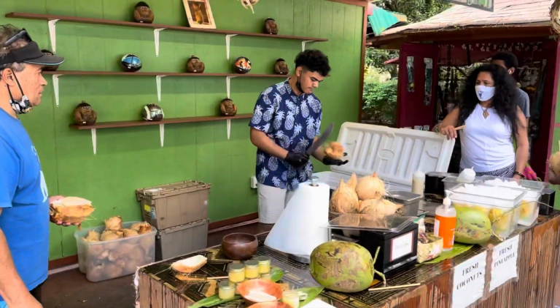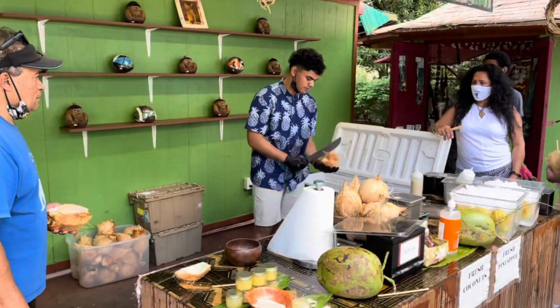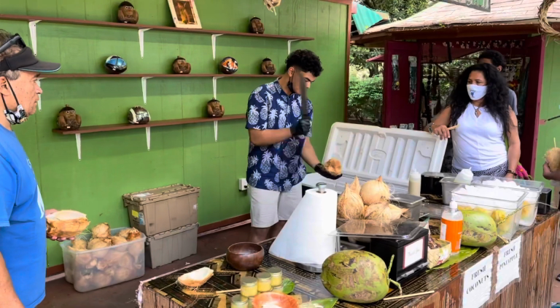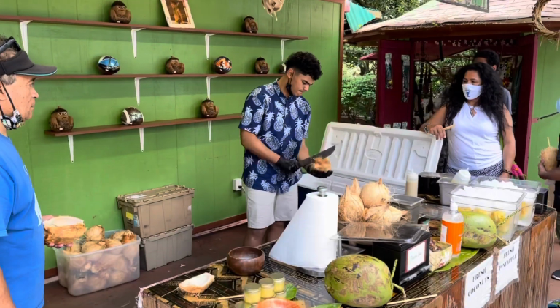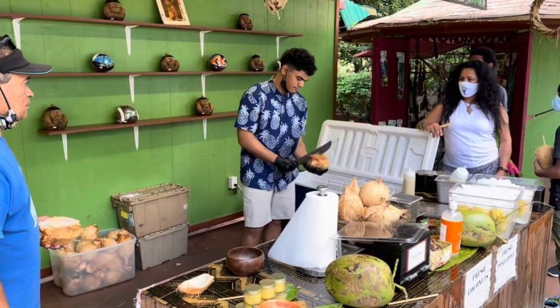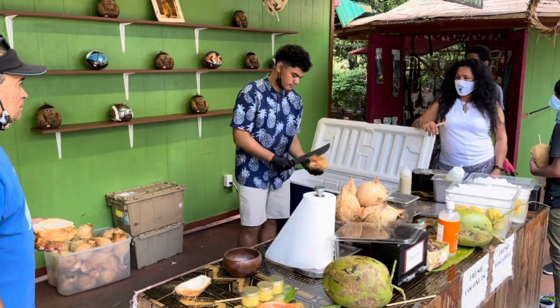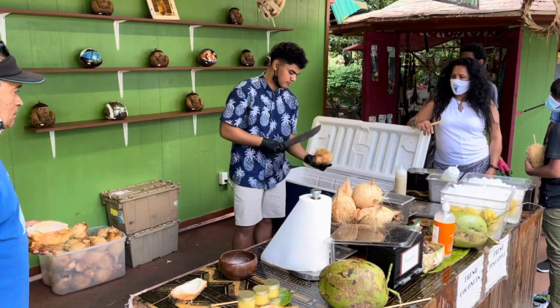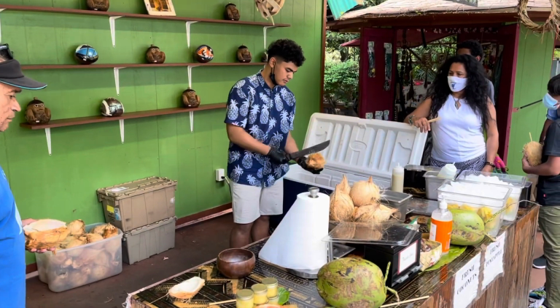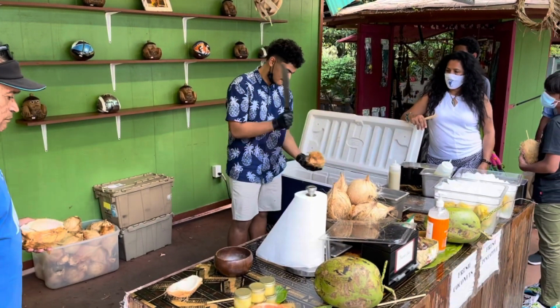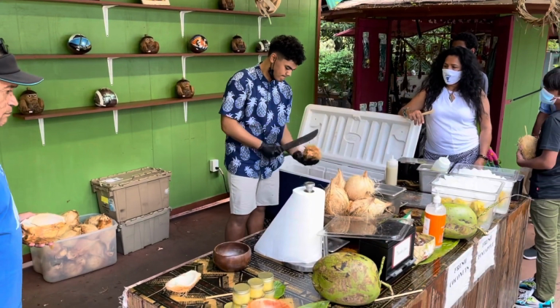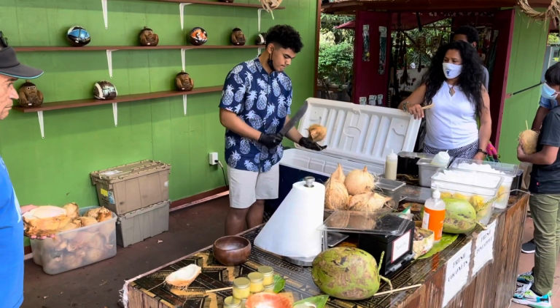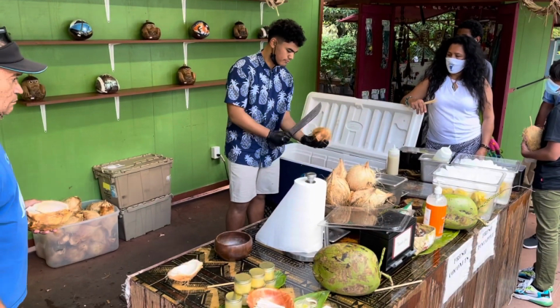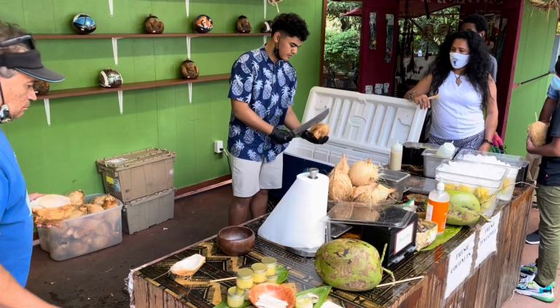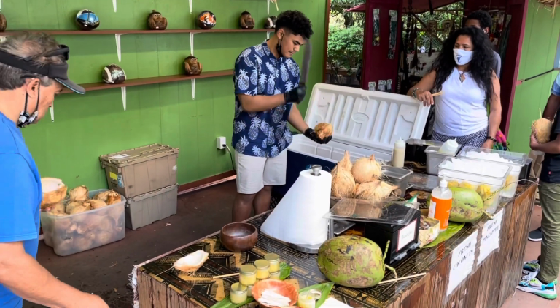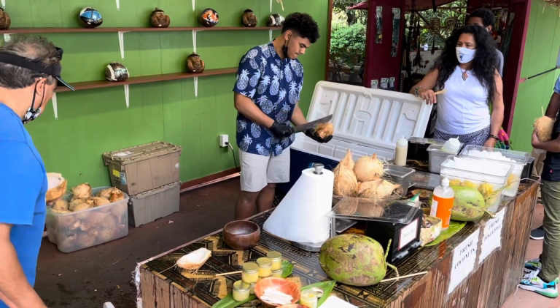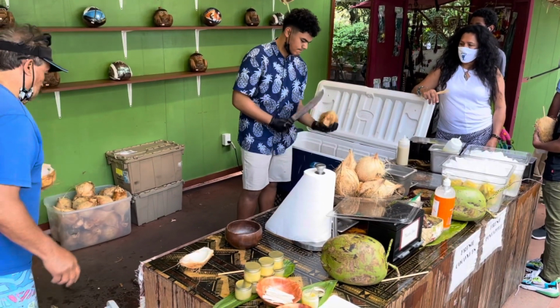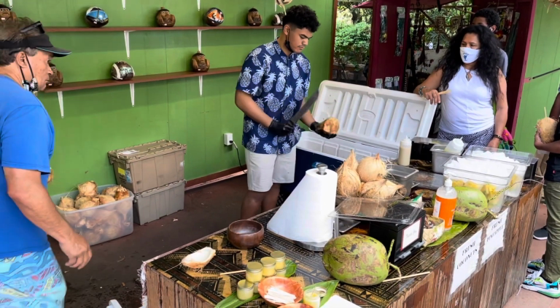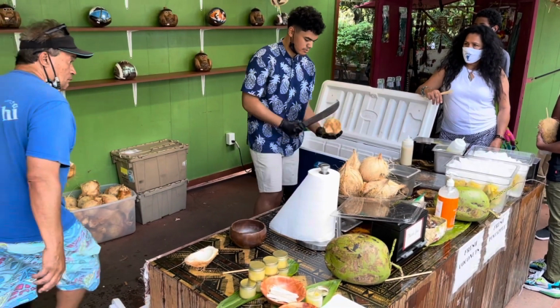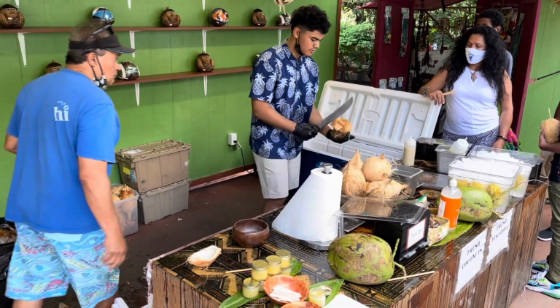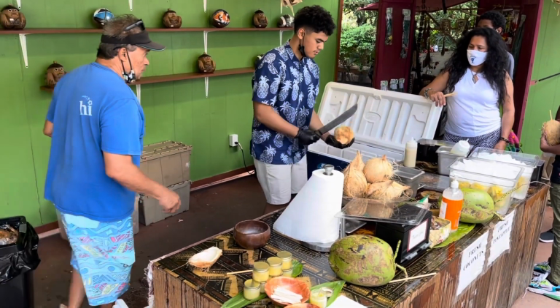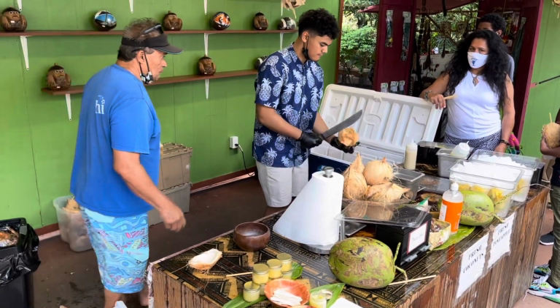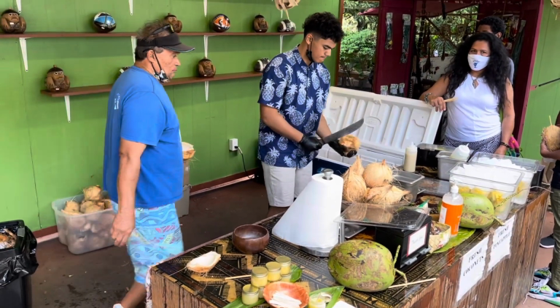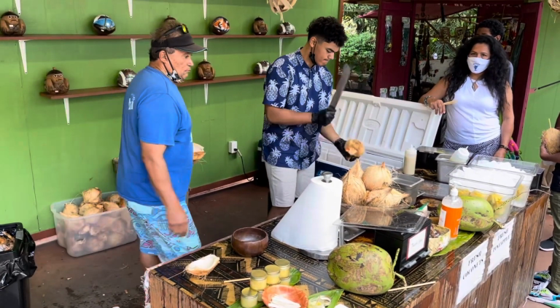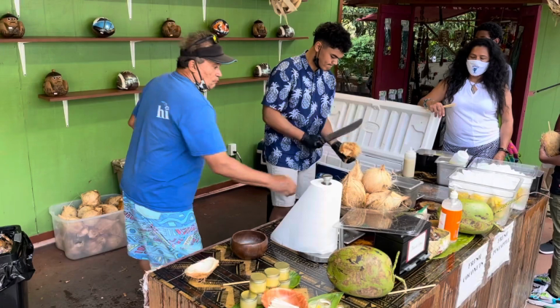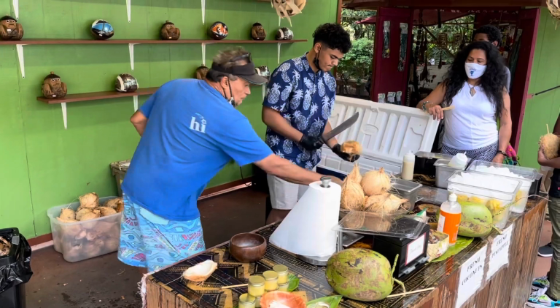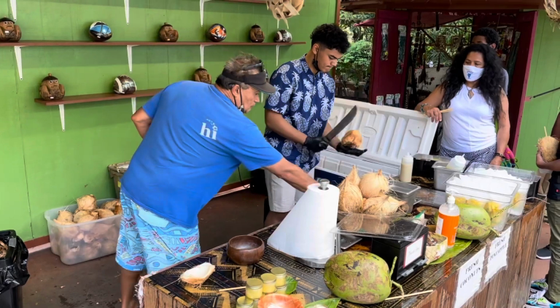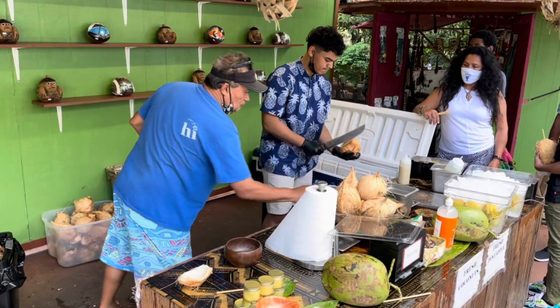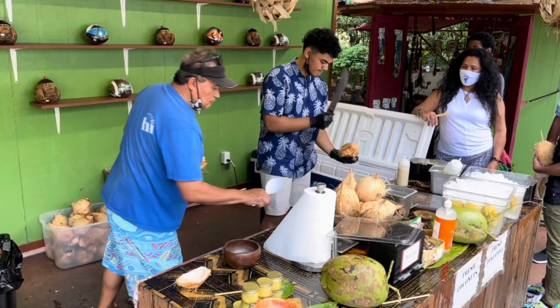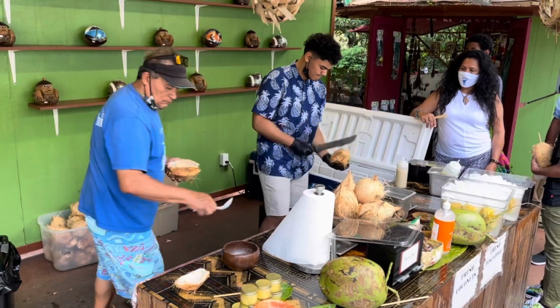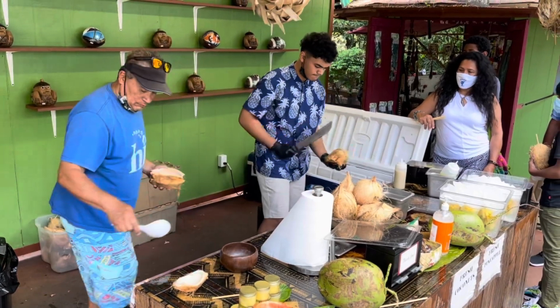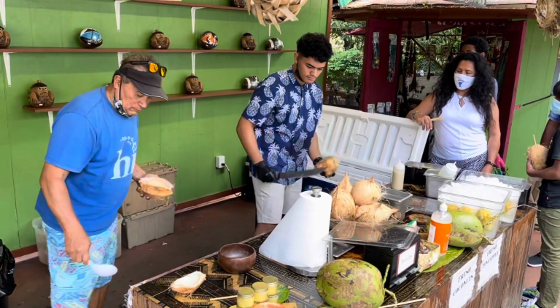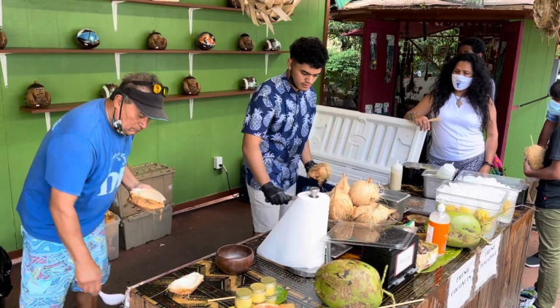After drinking the fresh coconut juice out of the coconut, a local cracked open the coconut so that we could eat the fresh coconut meat out of the shell.